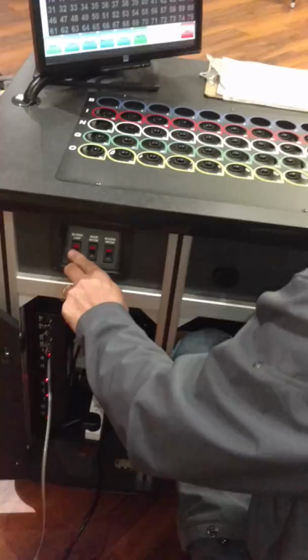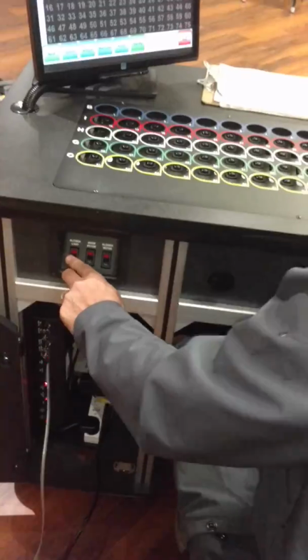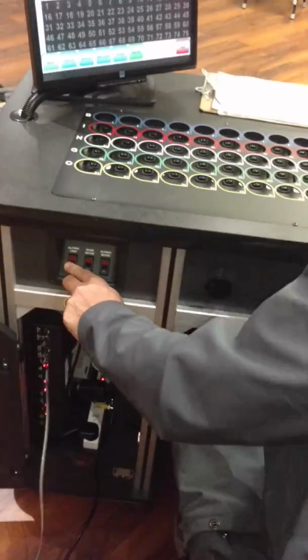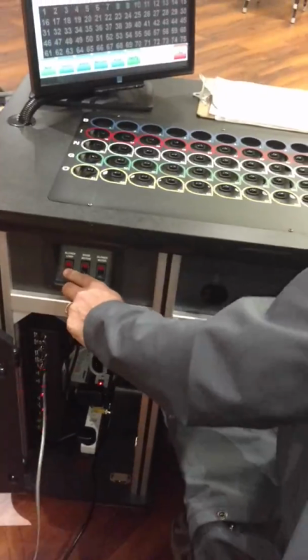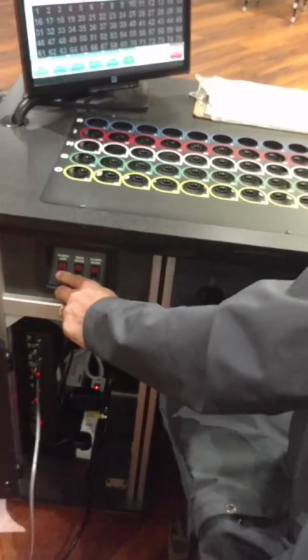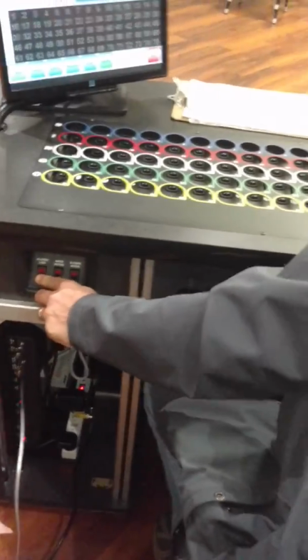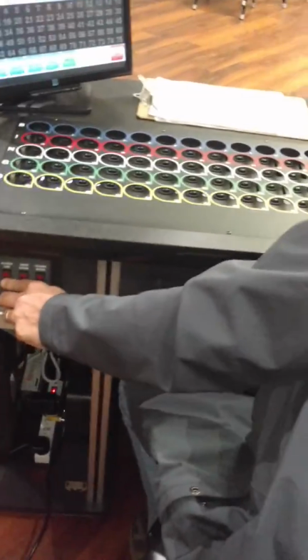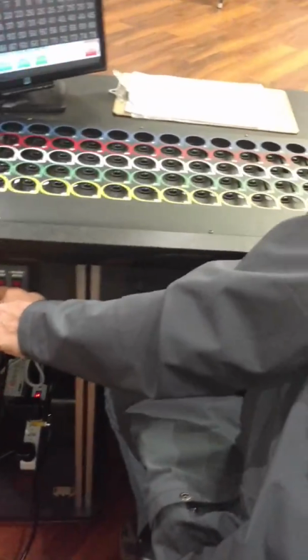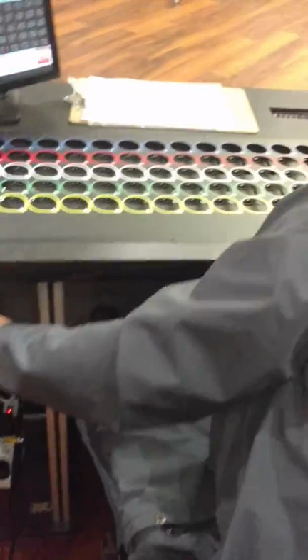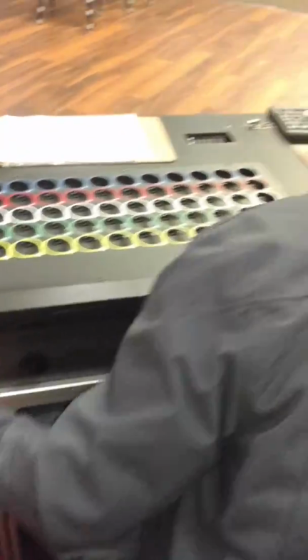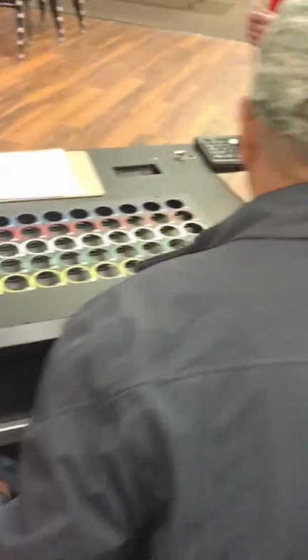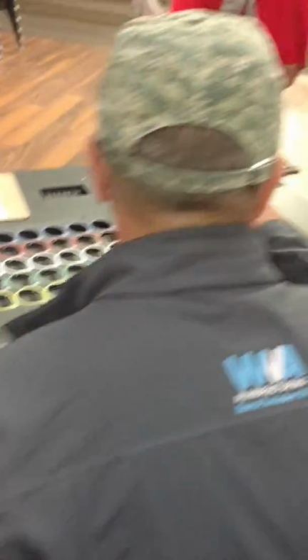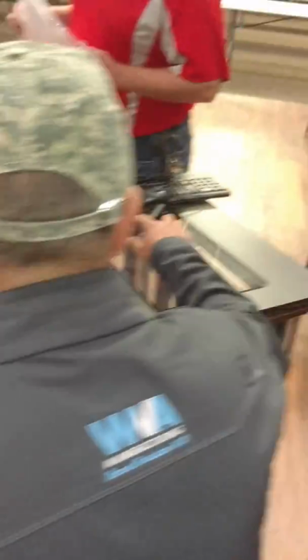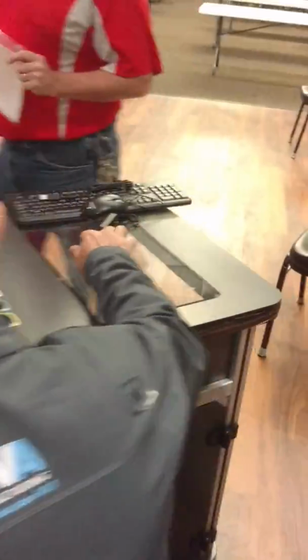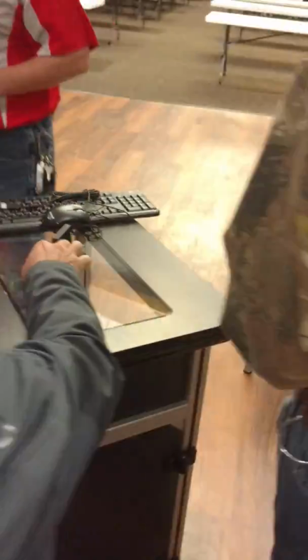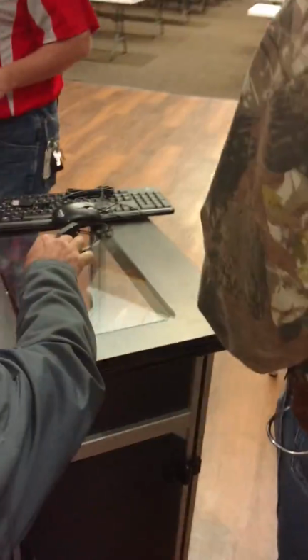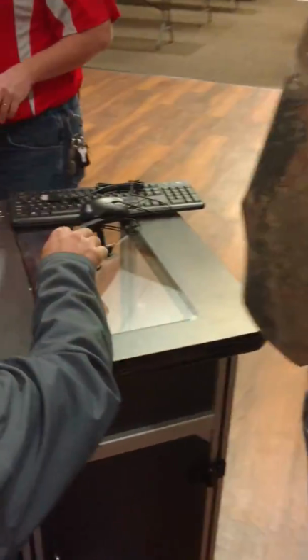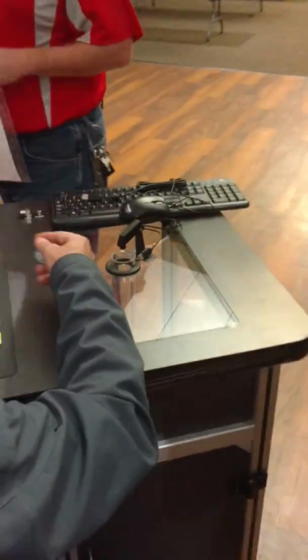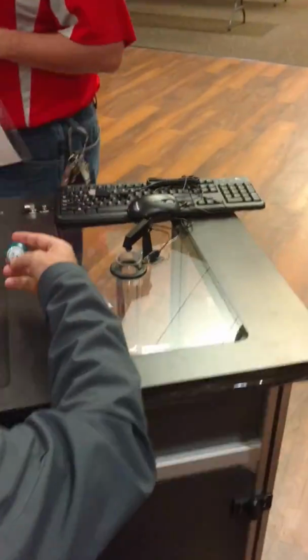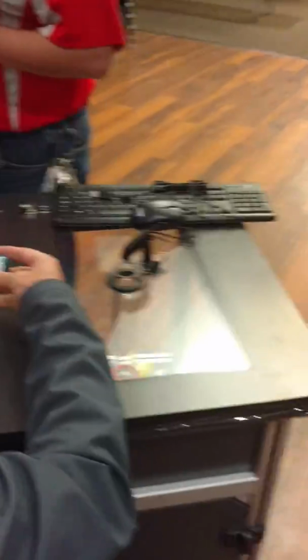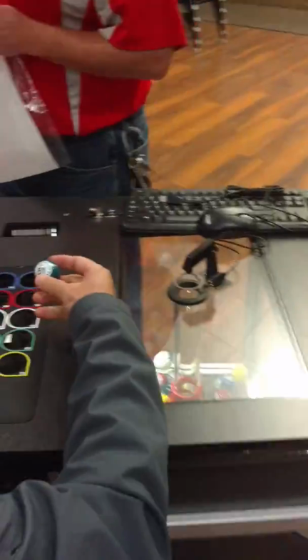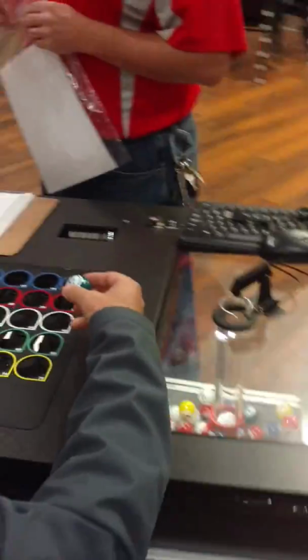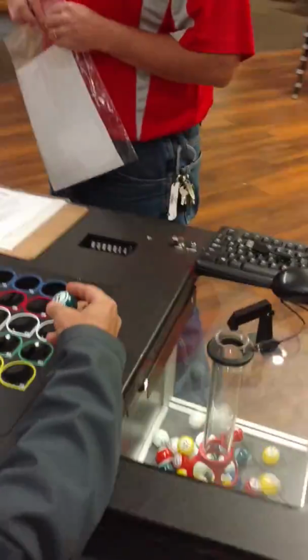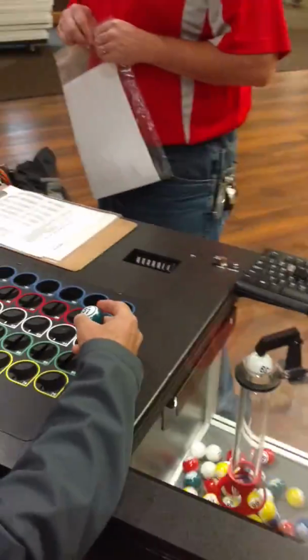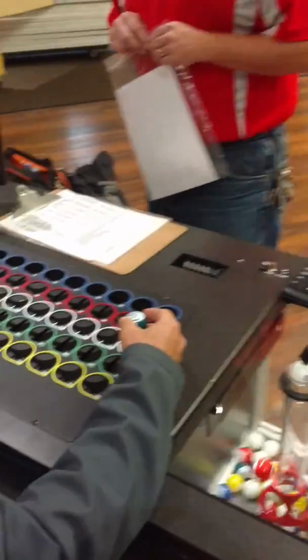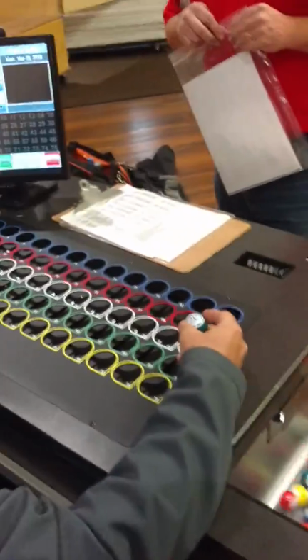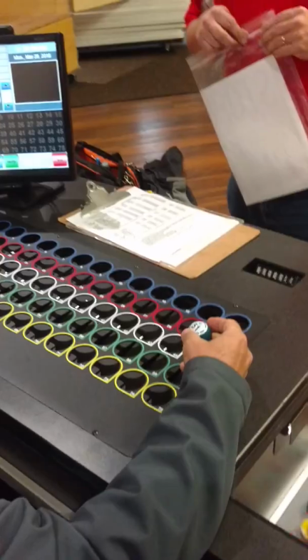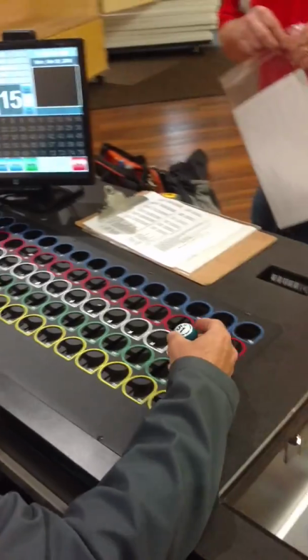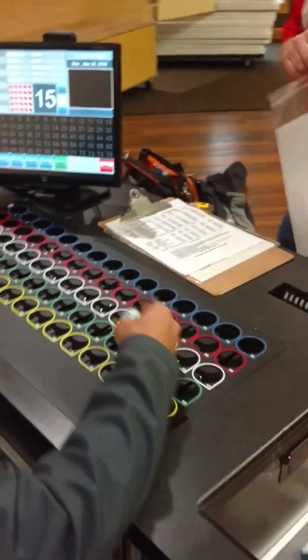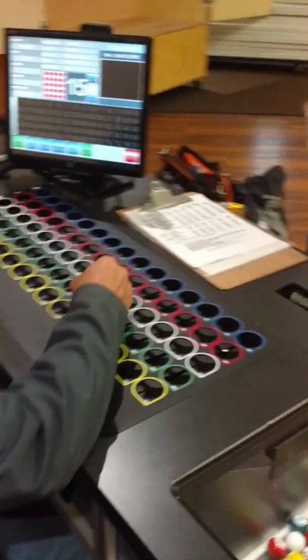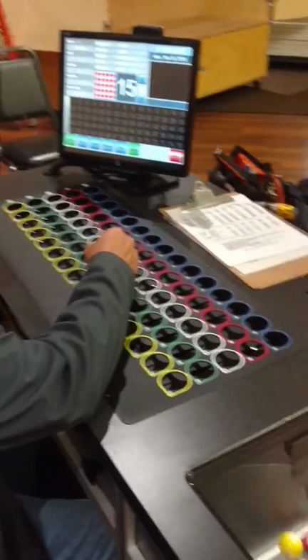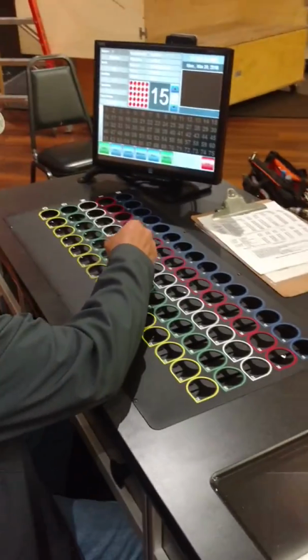Does it seem complicated? Does it seem like it works a little easier than the other one? You don't have to memorize stuff - you actually read it on the screen.